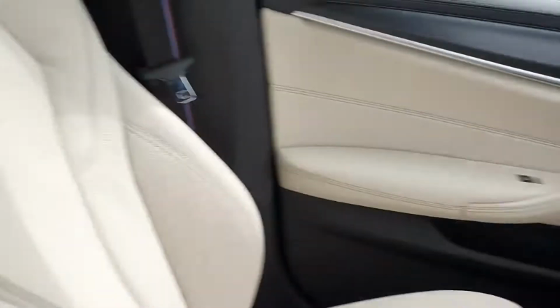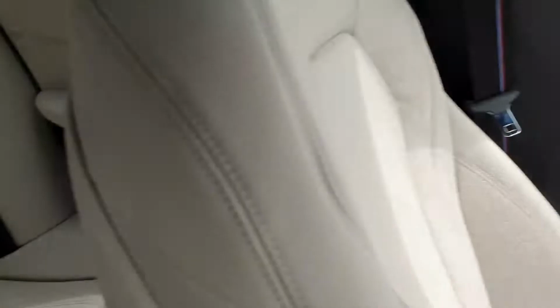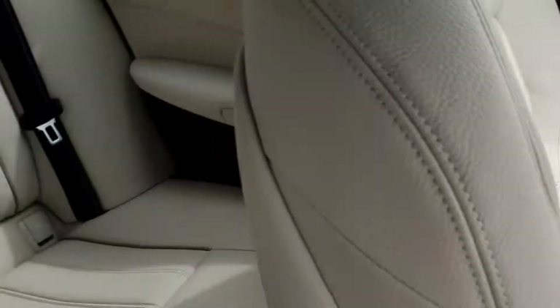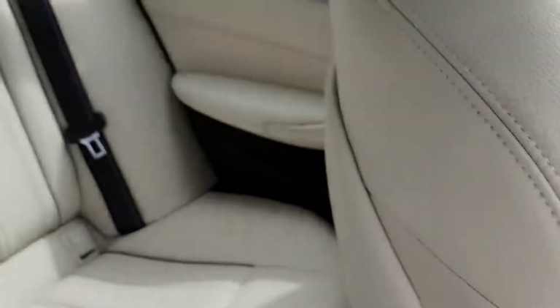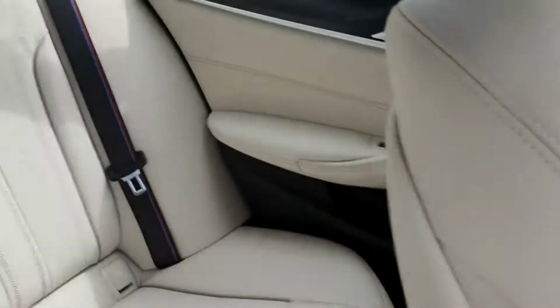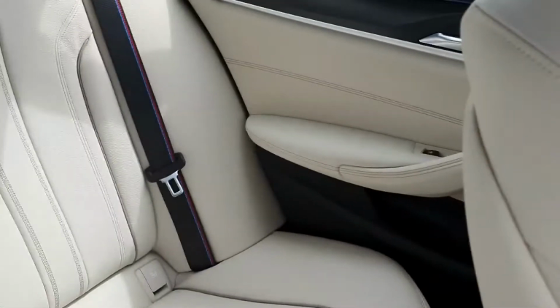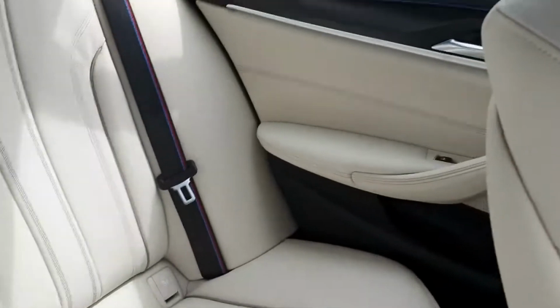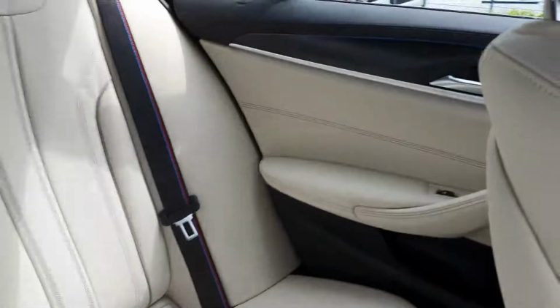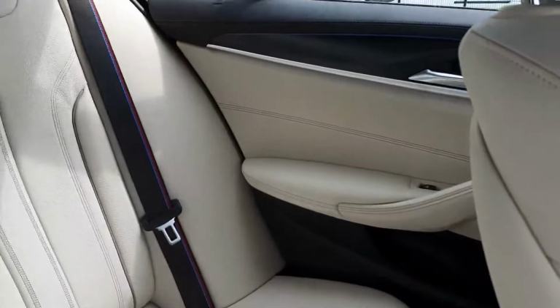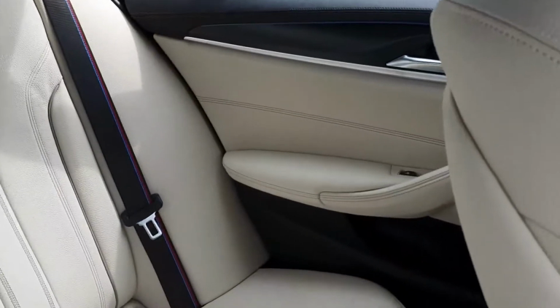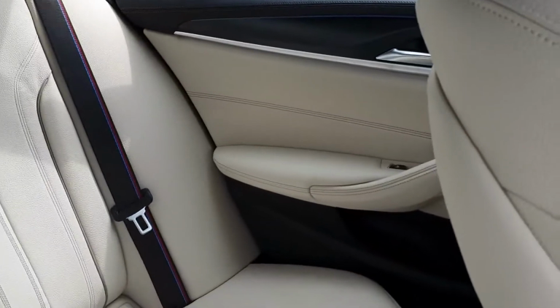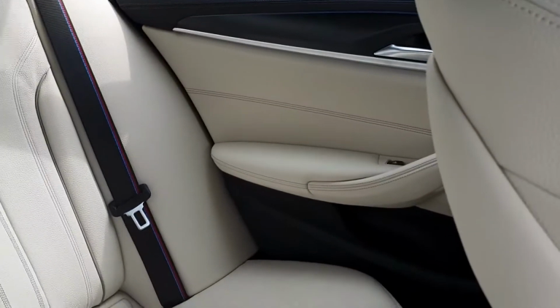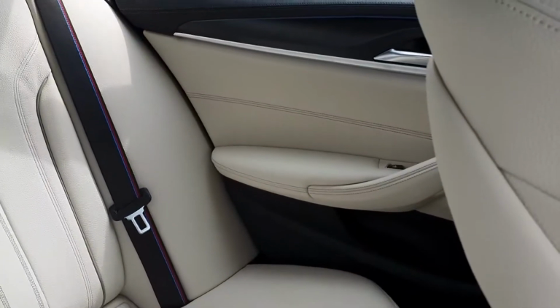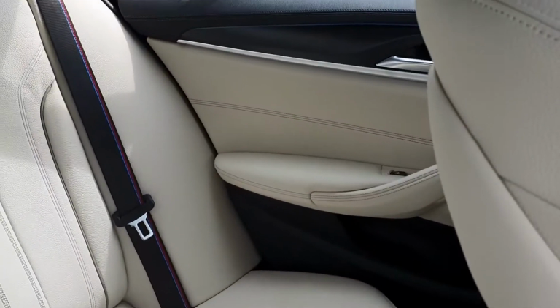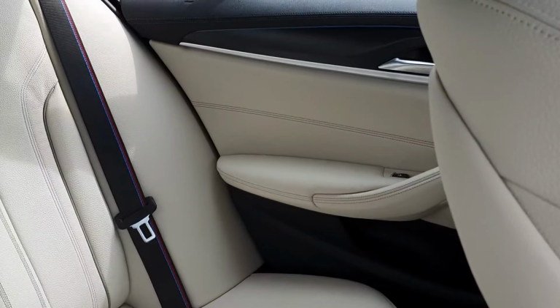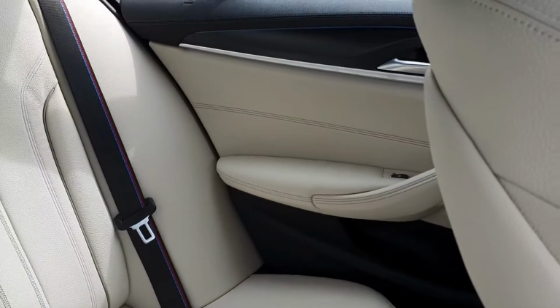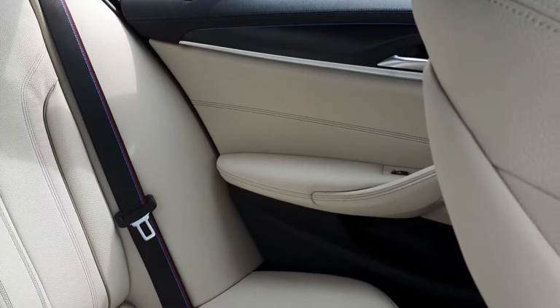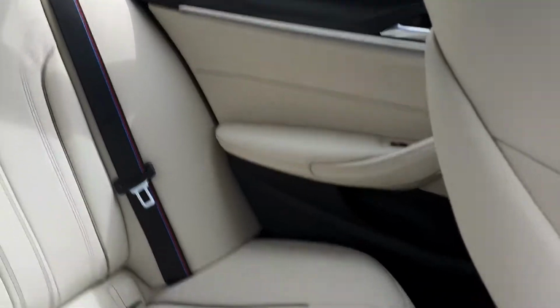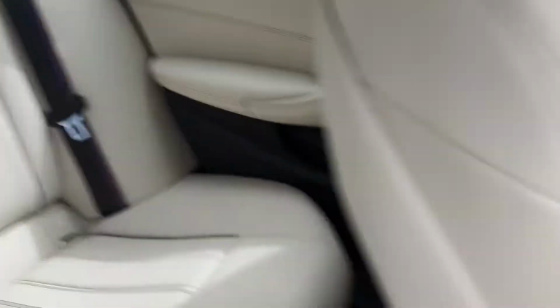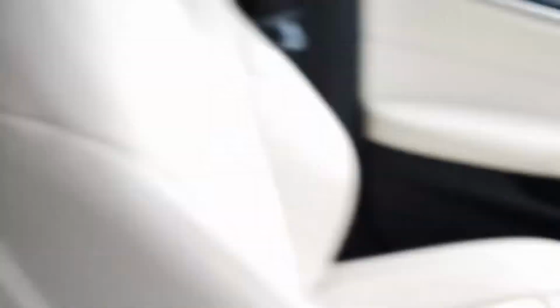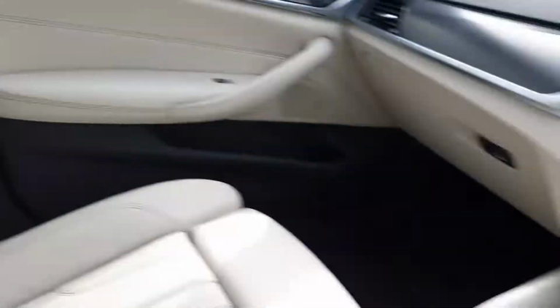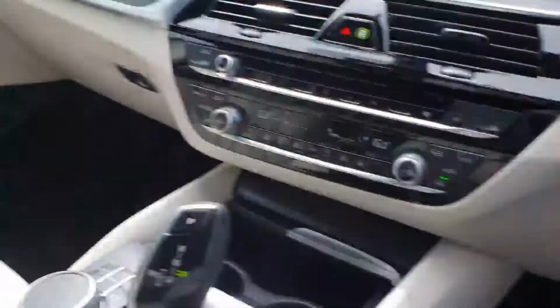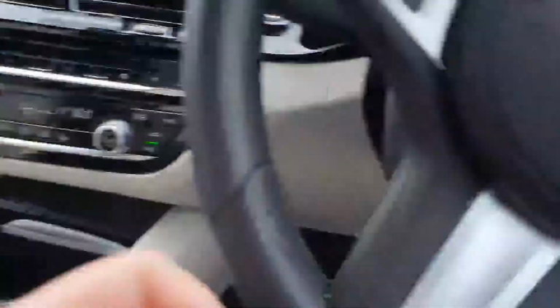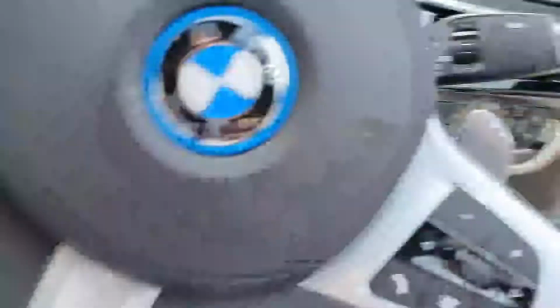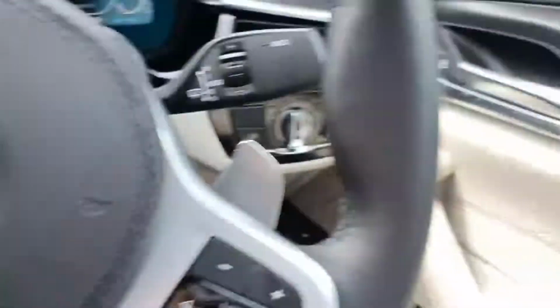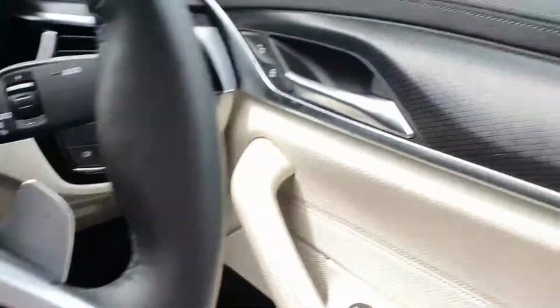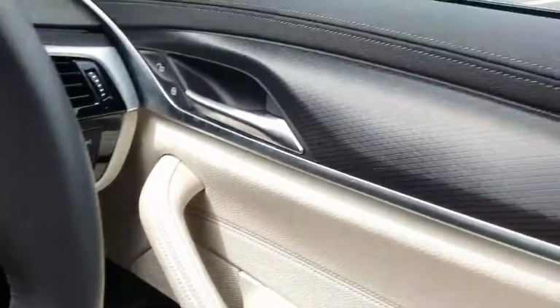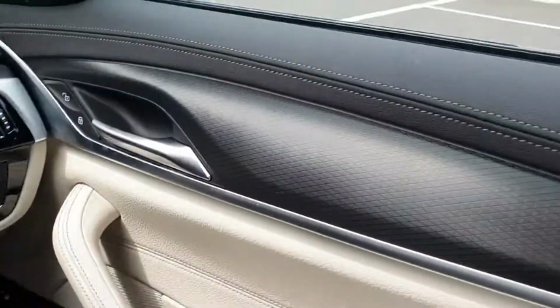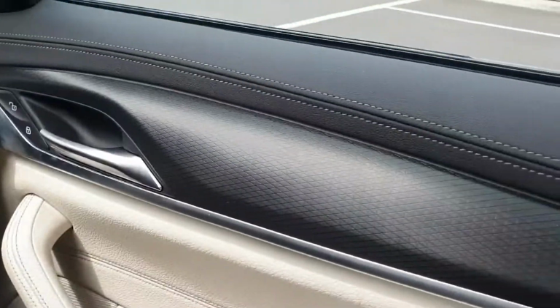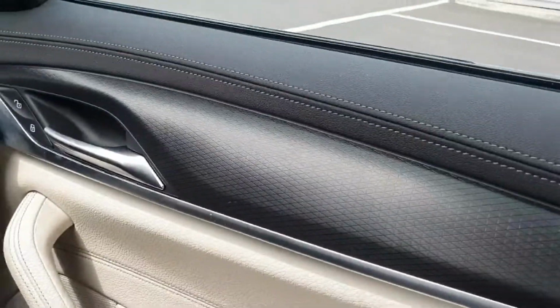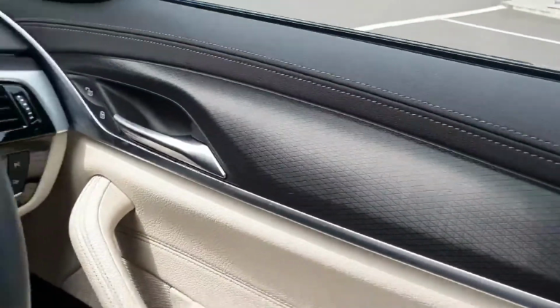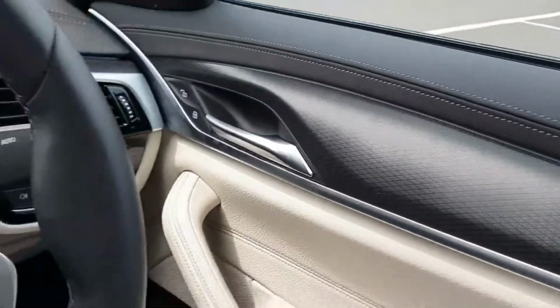Ambient lighting as well — so you can kind of see it there on the back seats. Comes across here too.